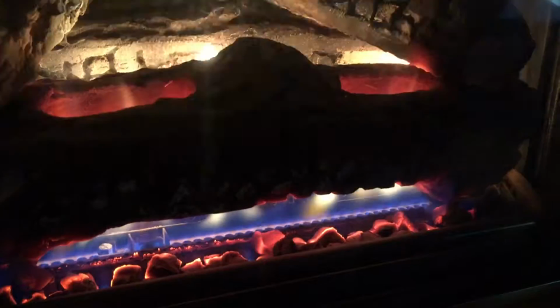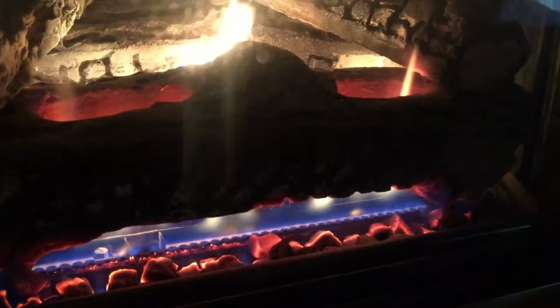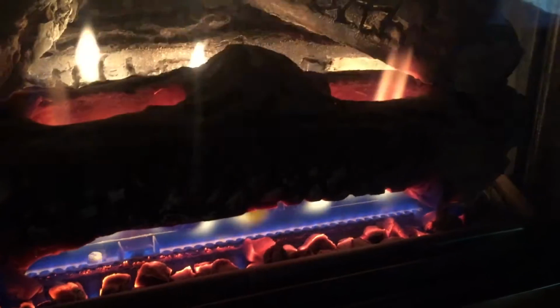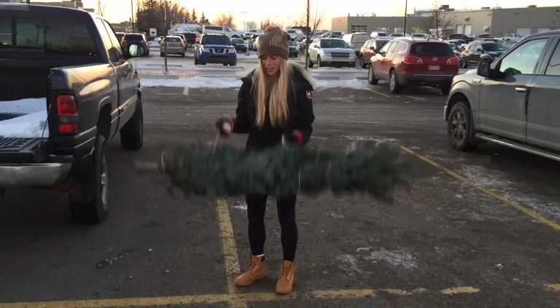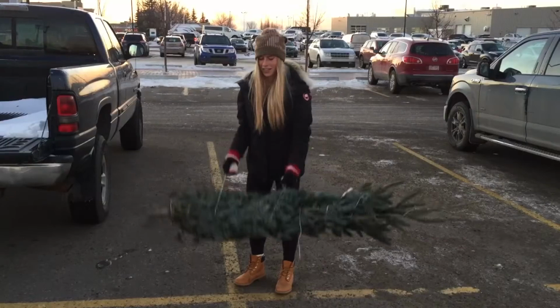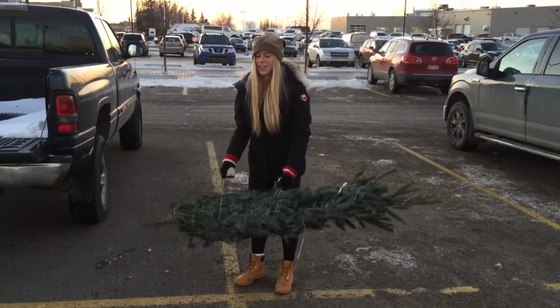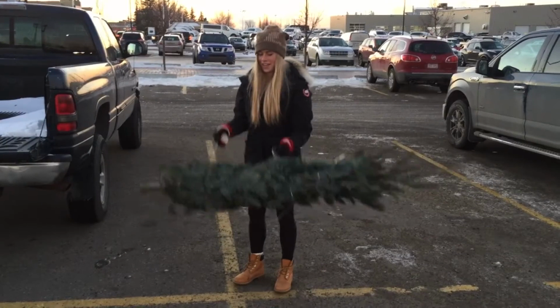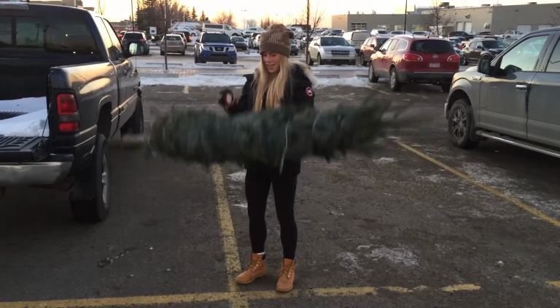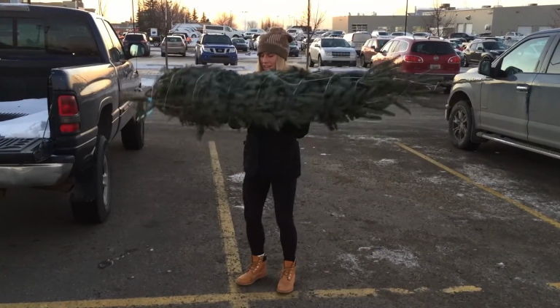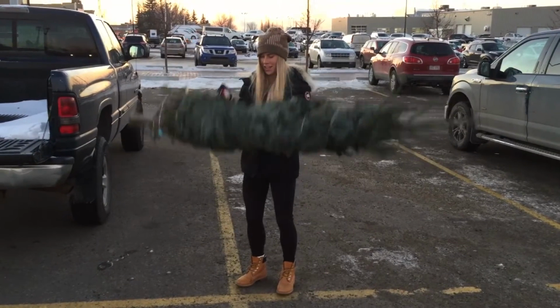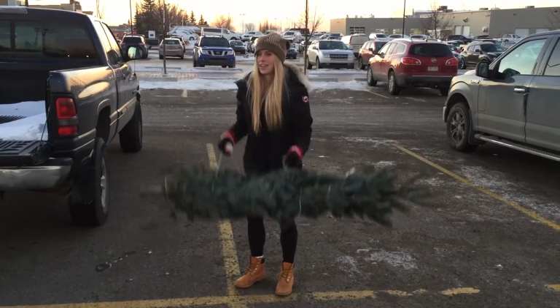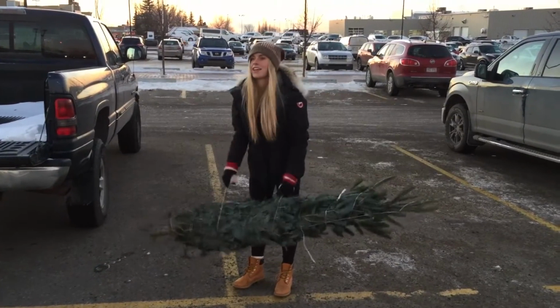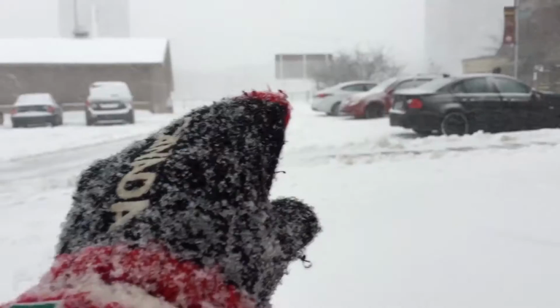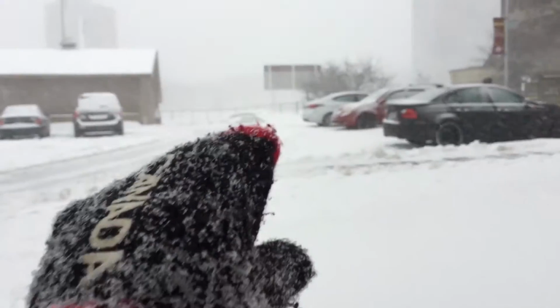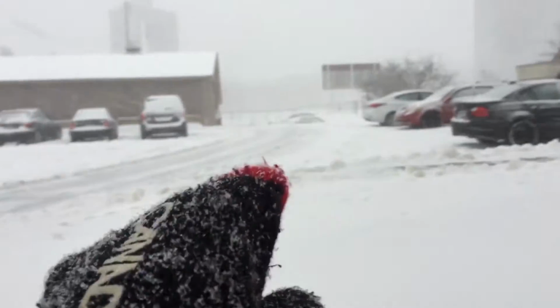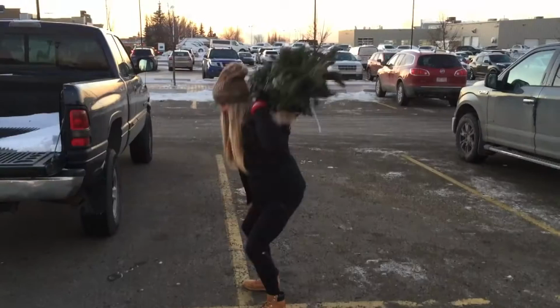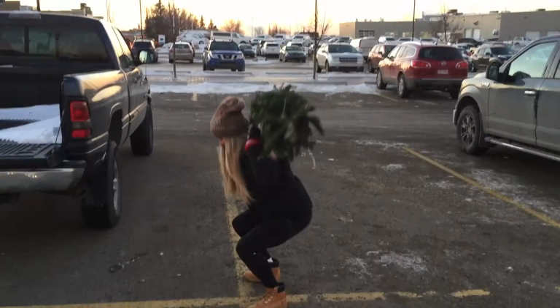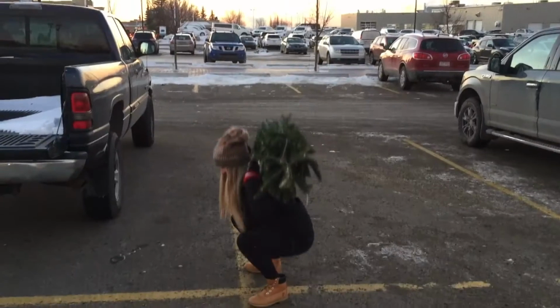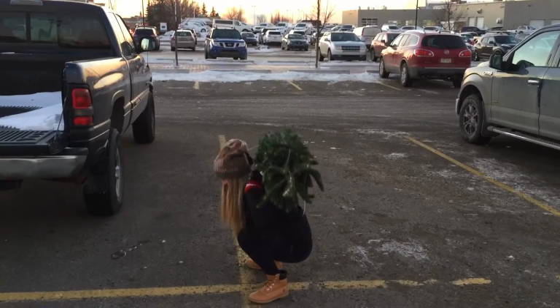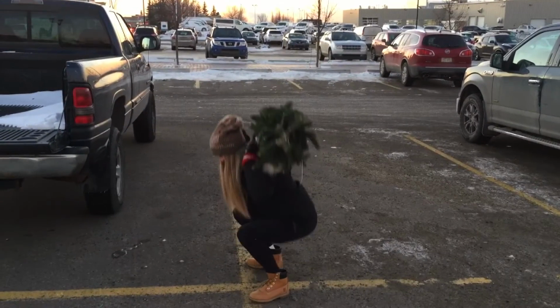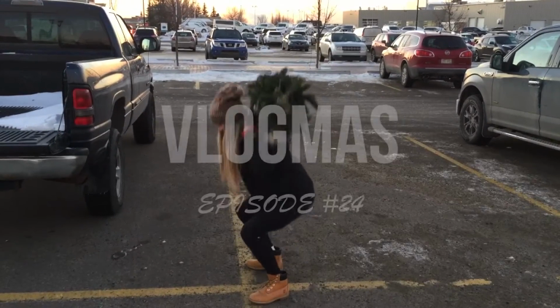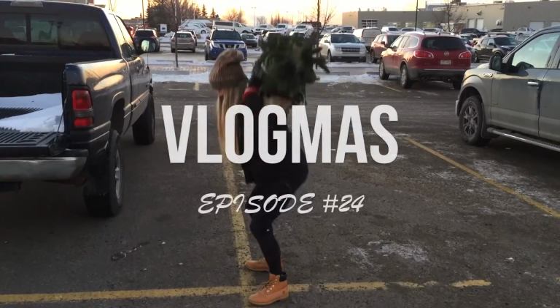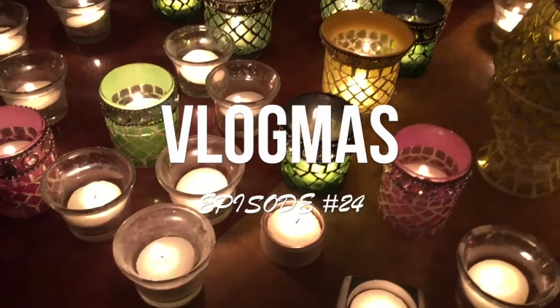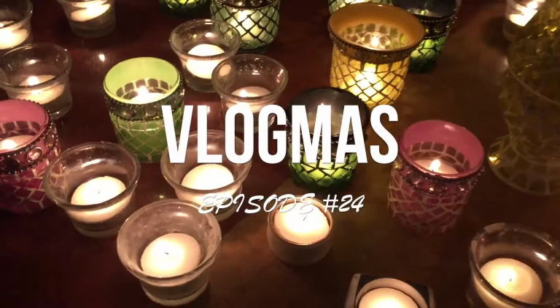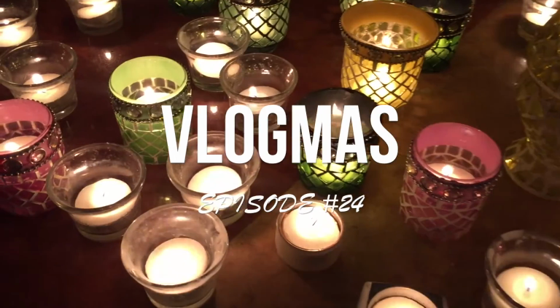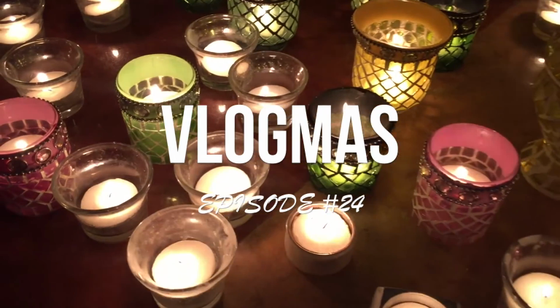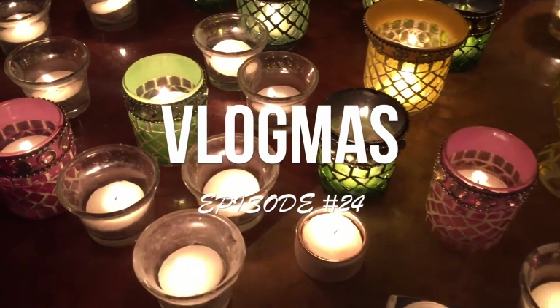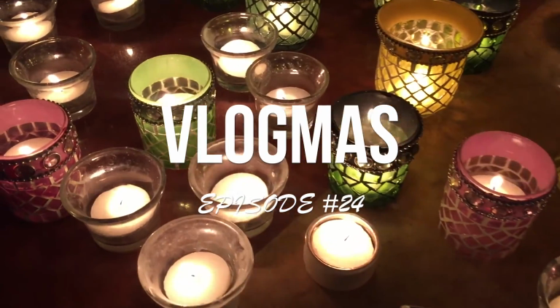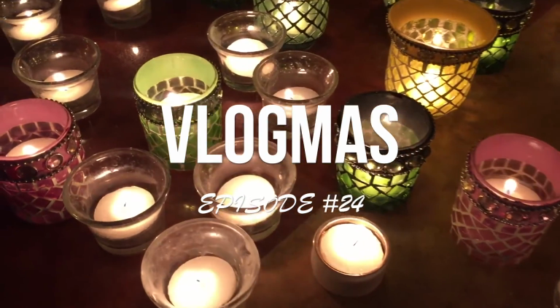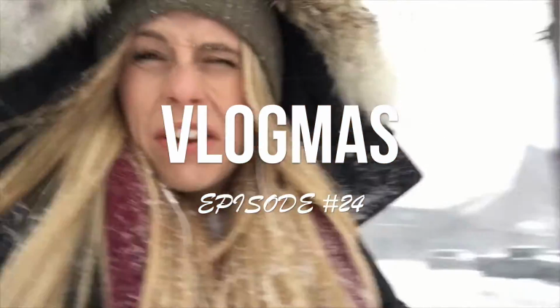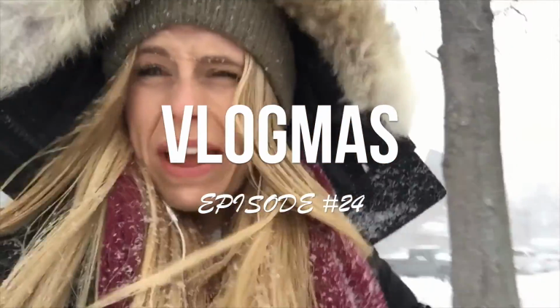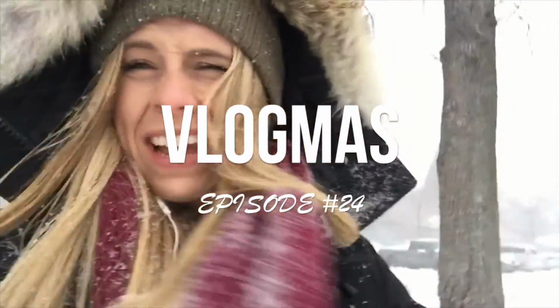On the first day of Christmas, my true love gave to me a partridge in a pear tree.